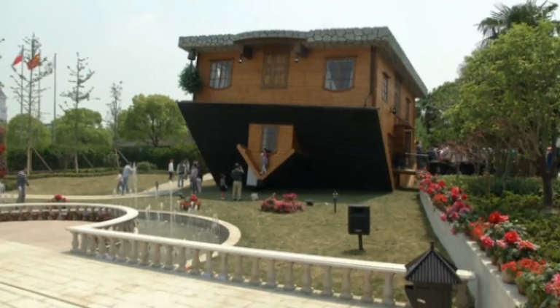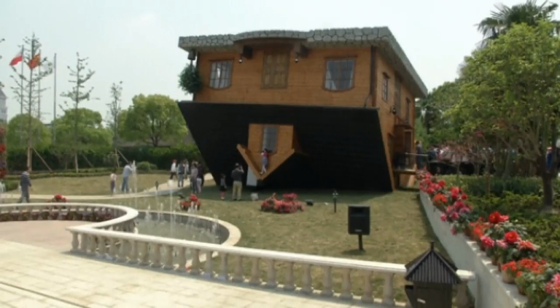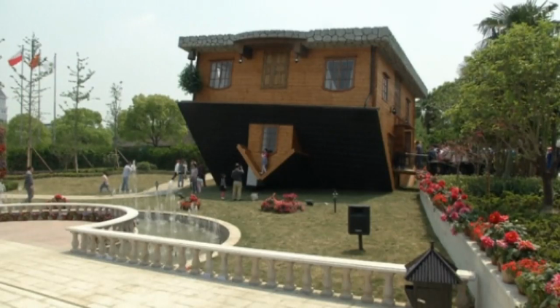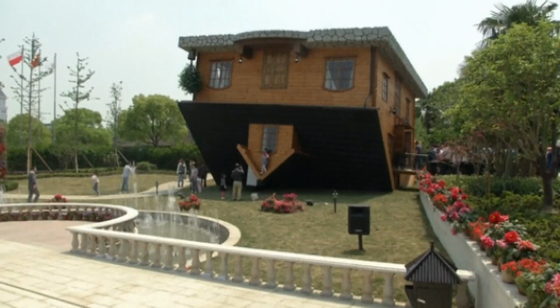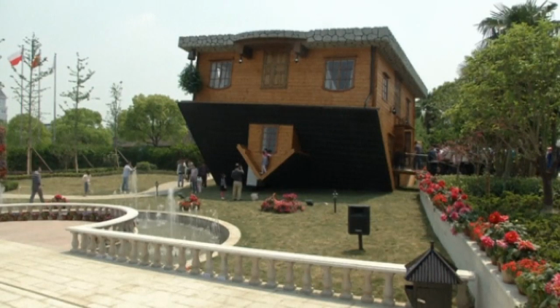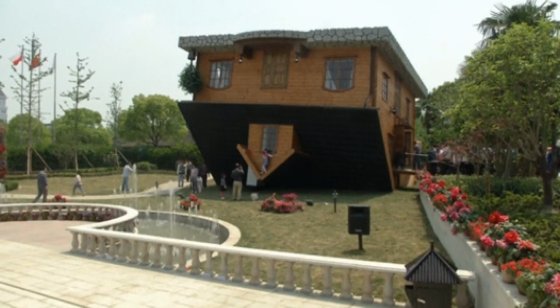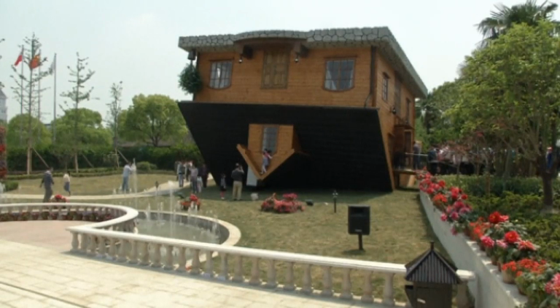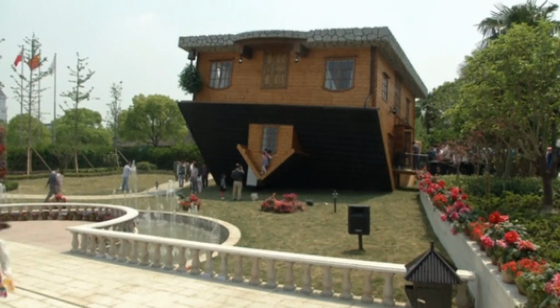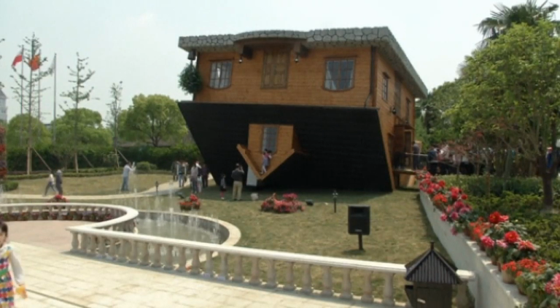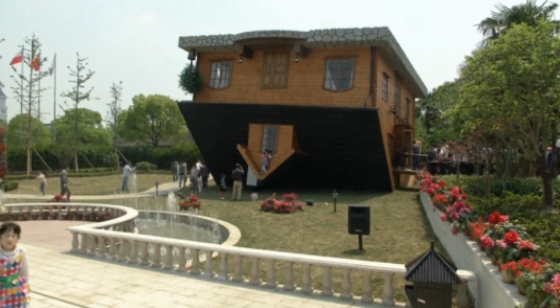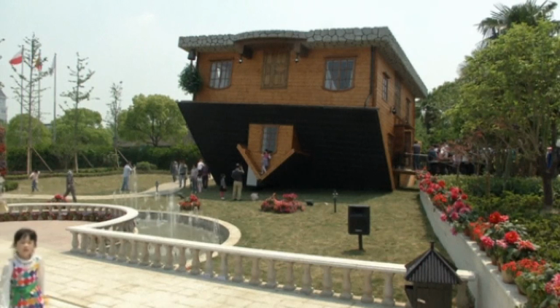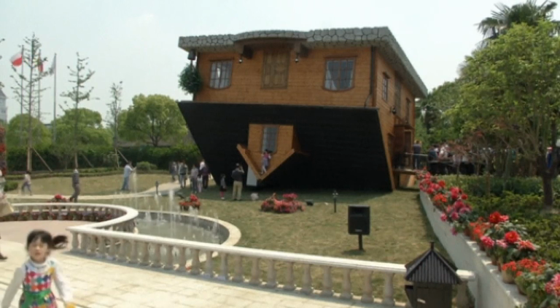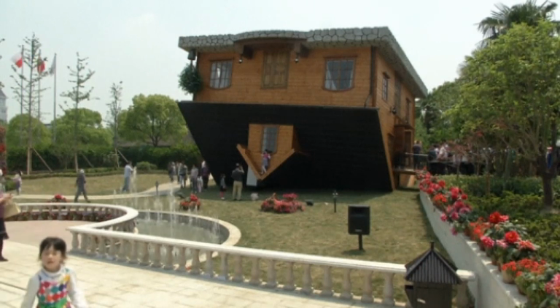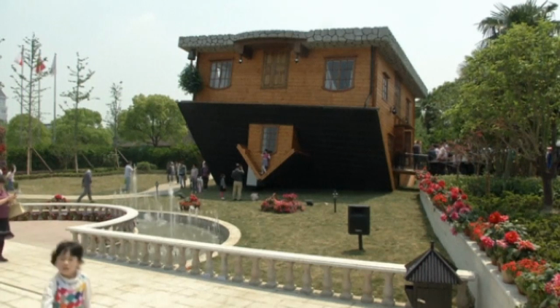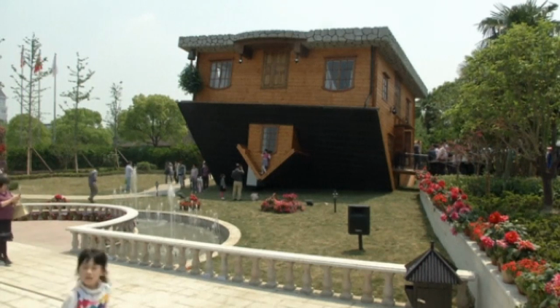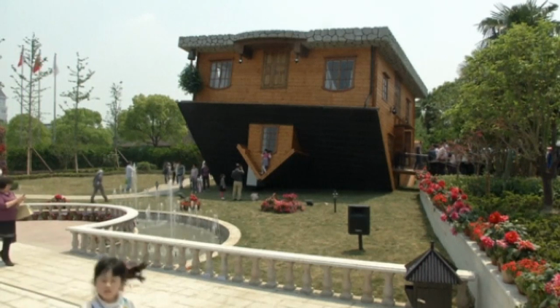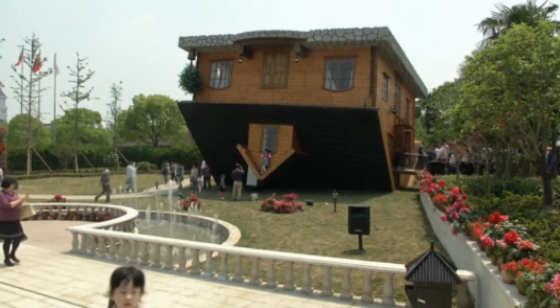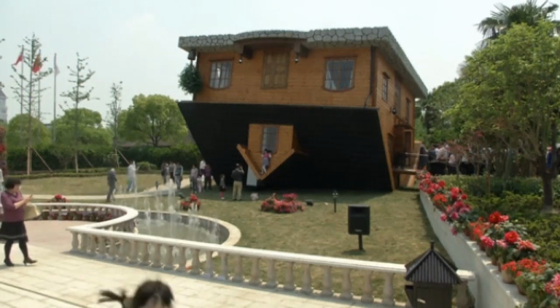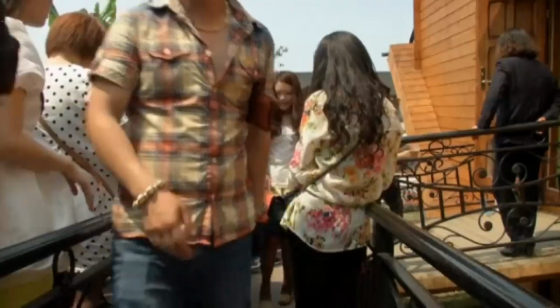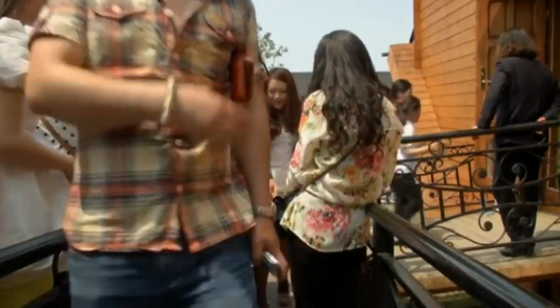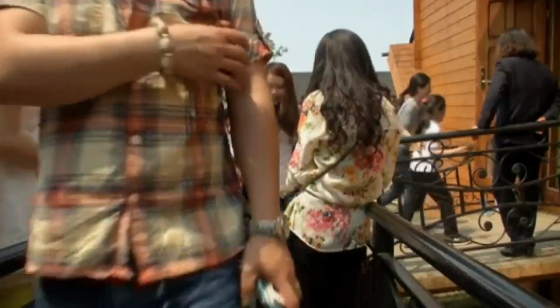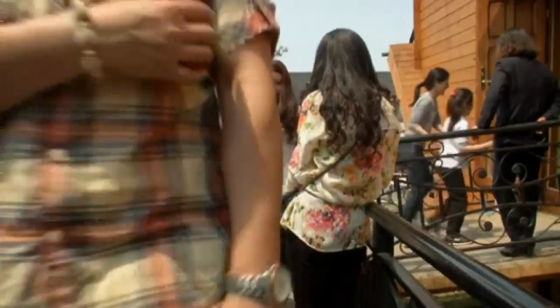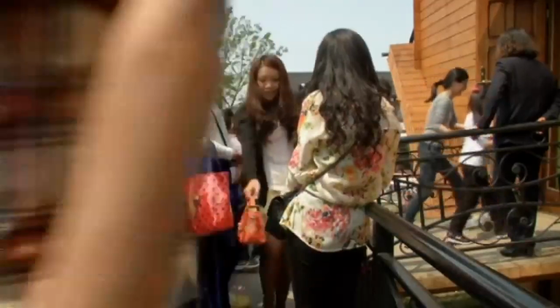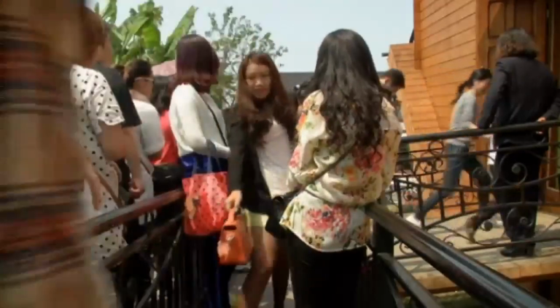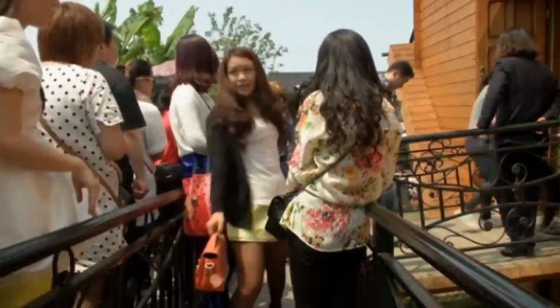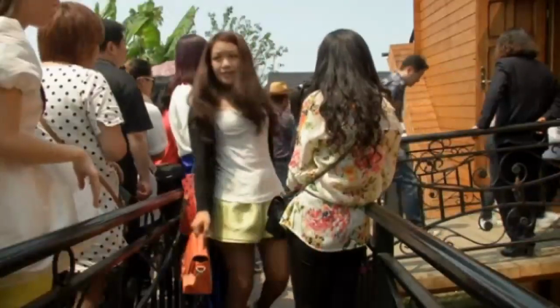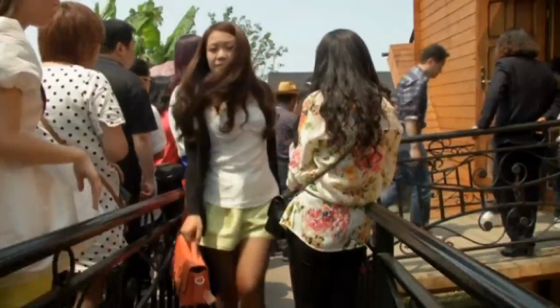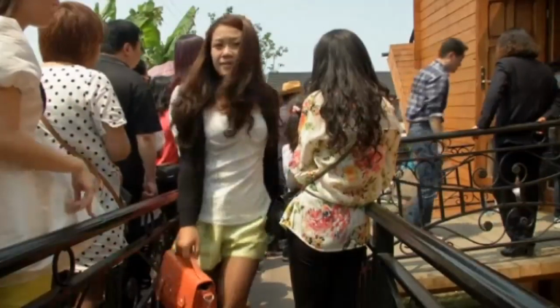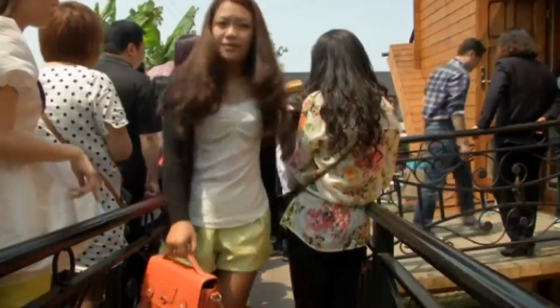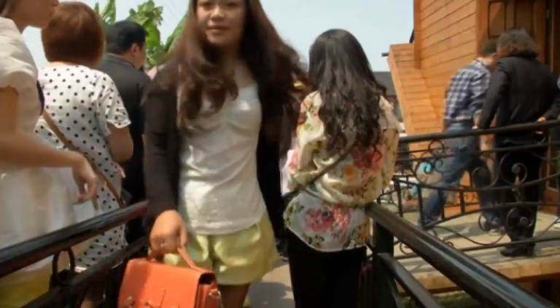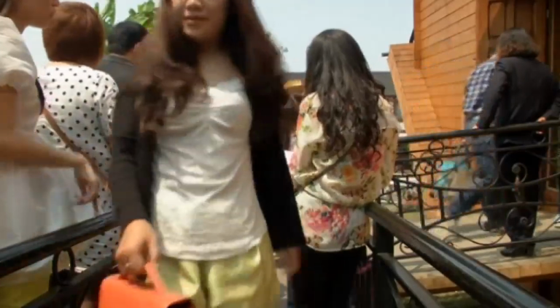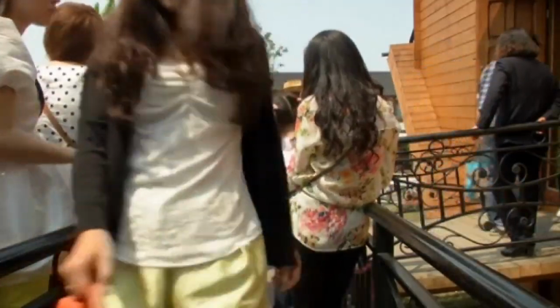The house, which was created by Polish designers, took five months to construct and was open to the public last week.